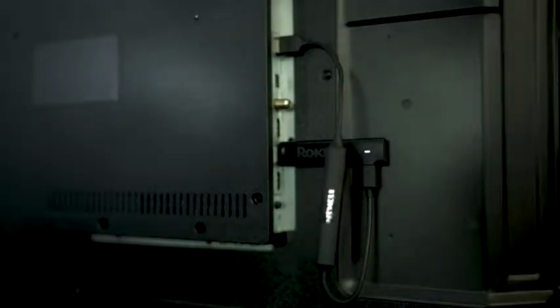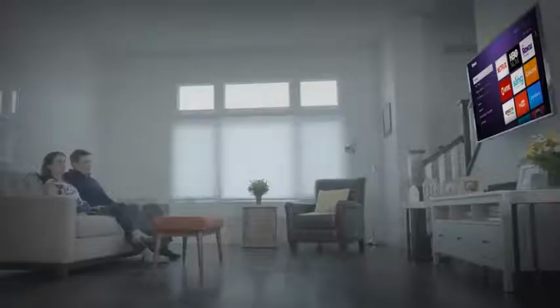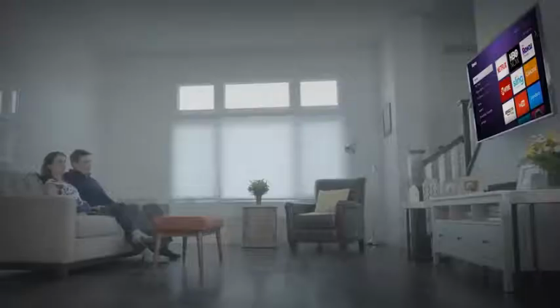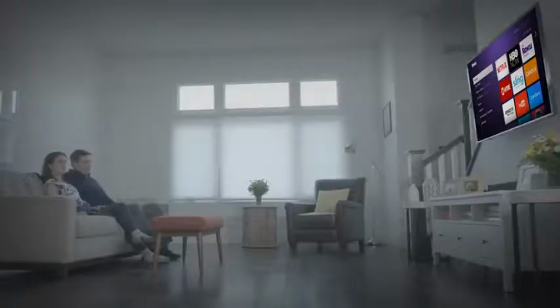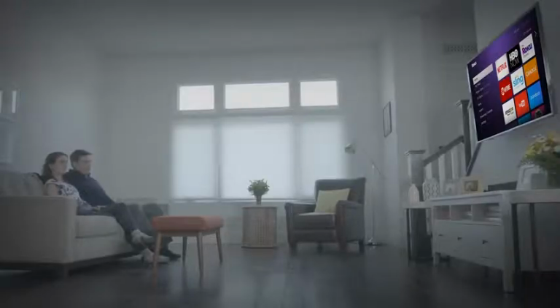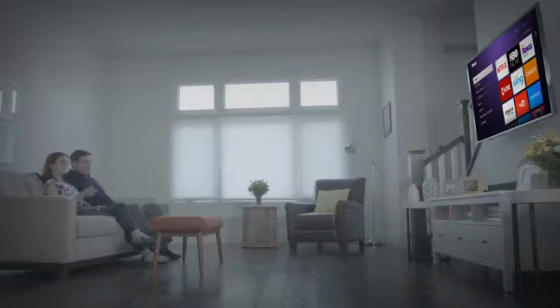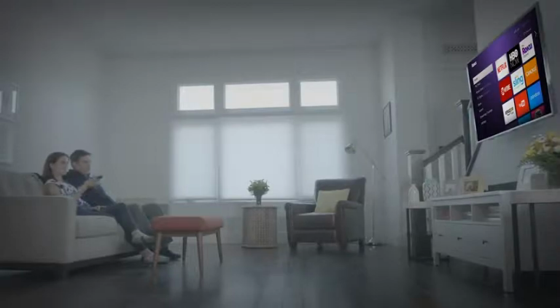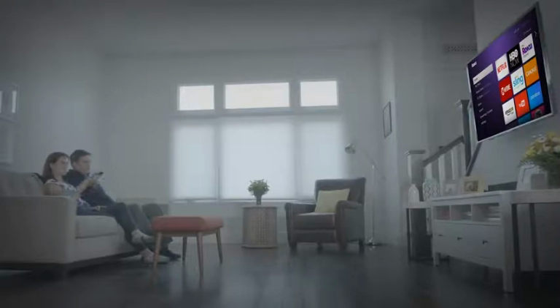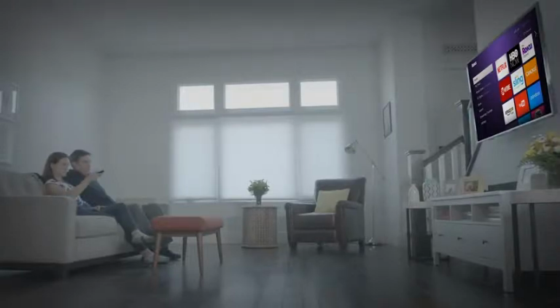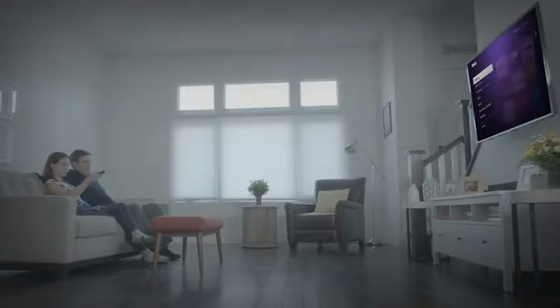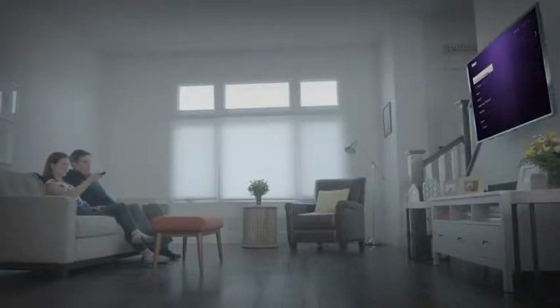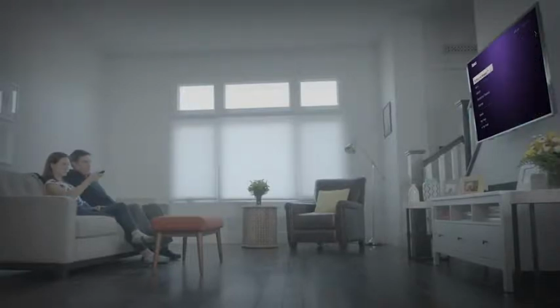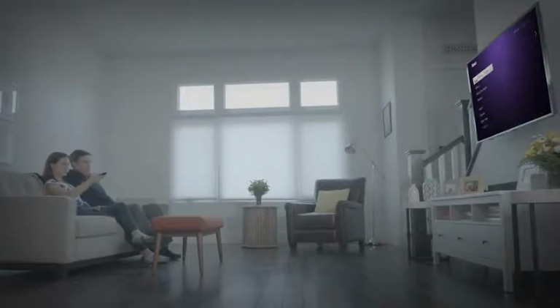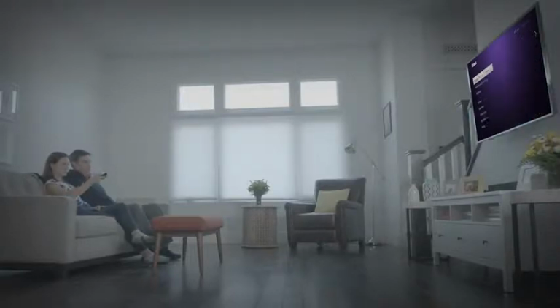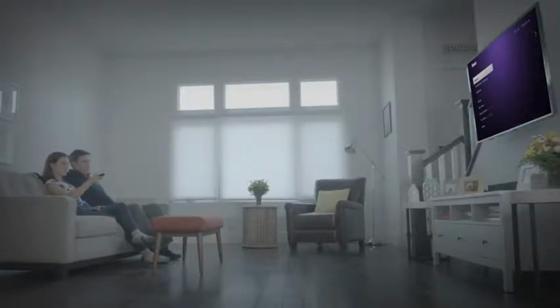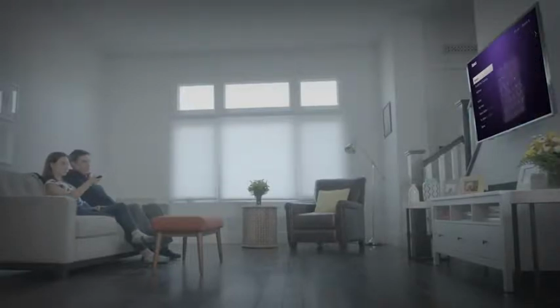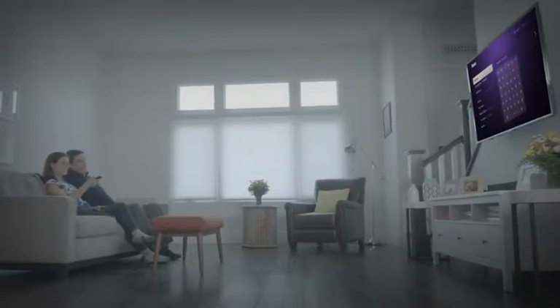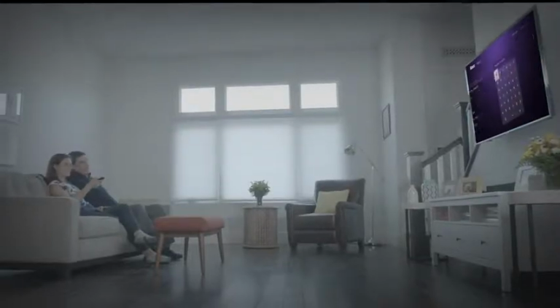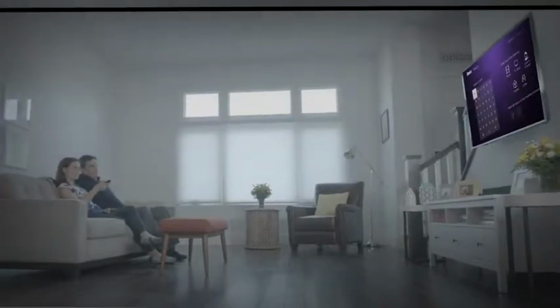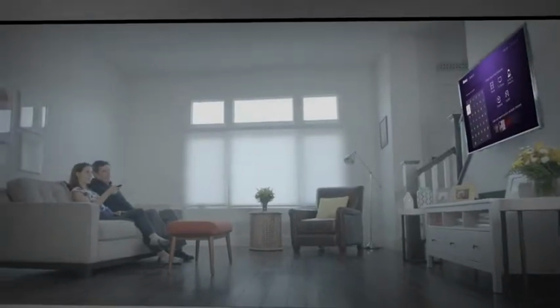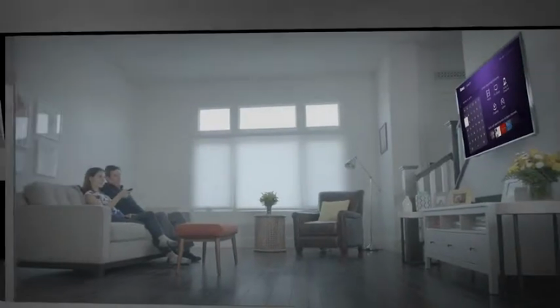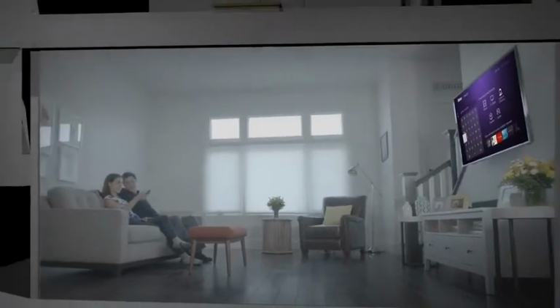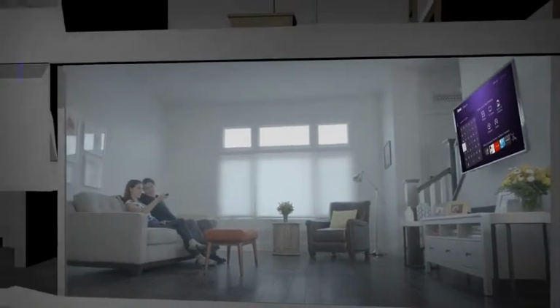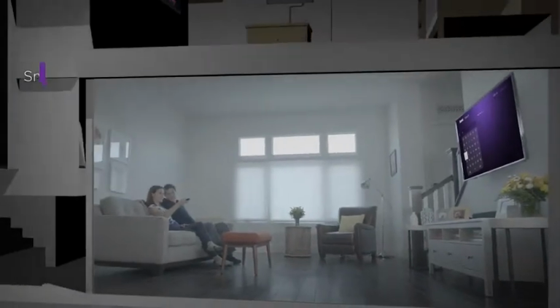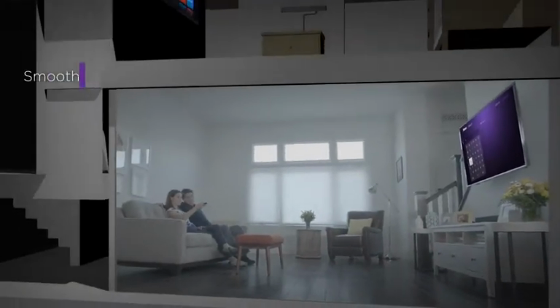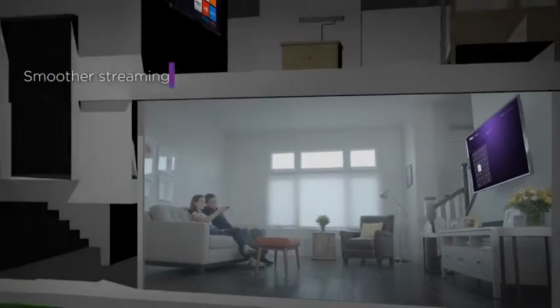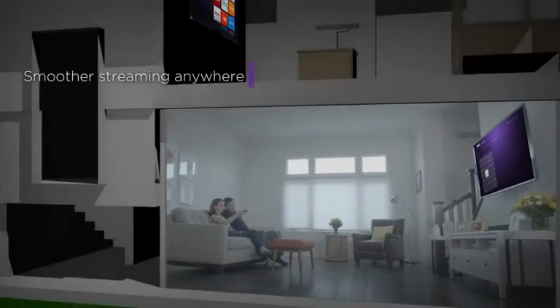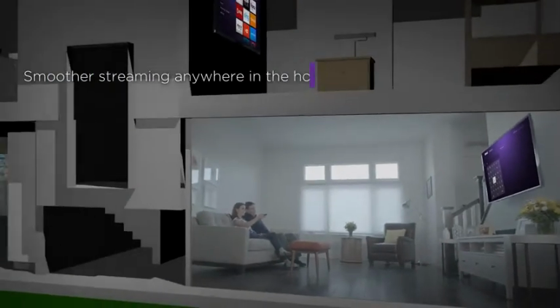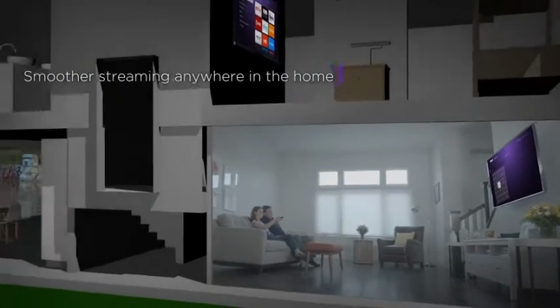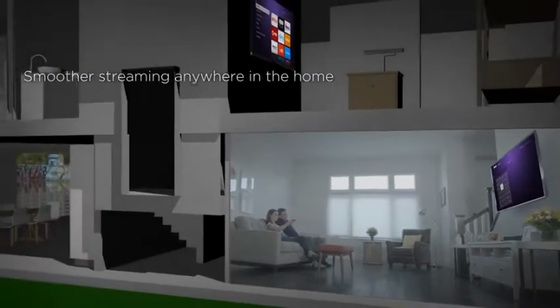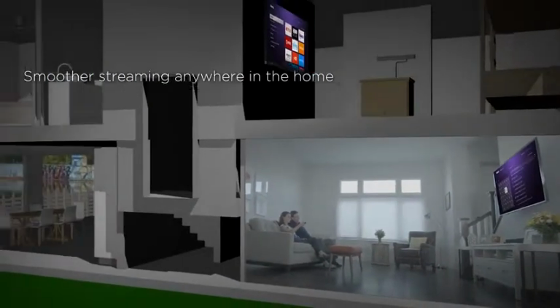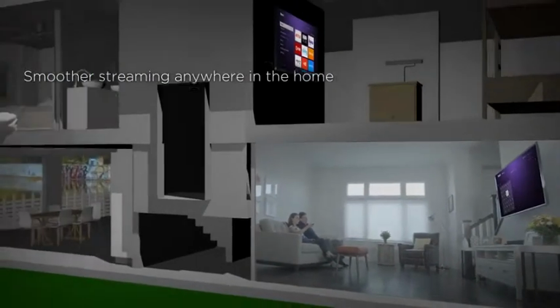That means four times more range, a stronger signal, and smoother streaming in every room.